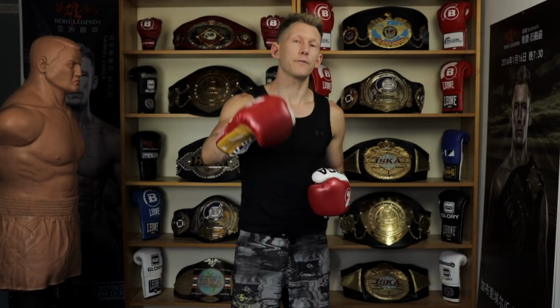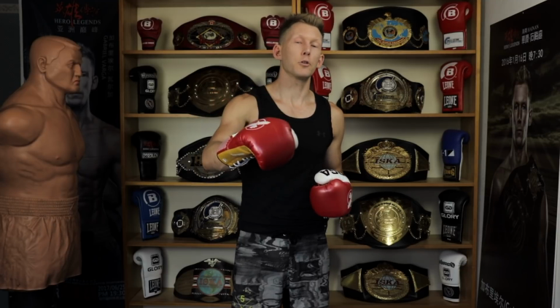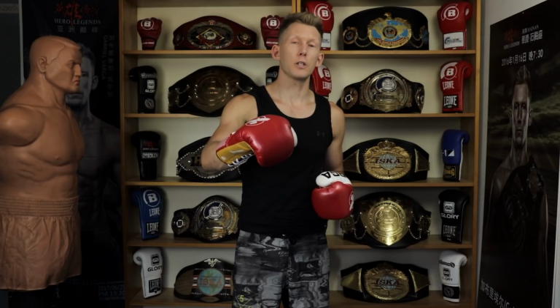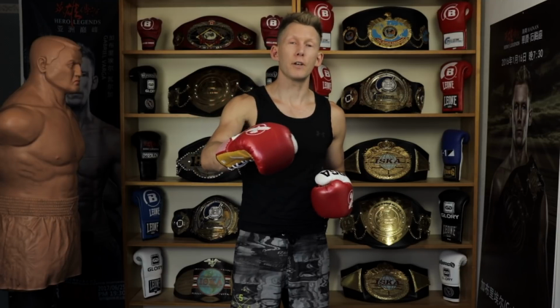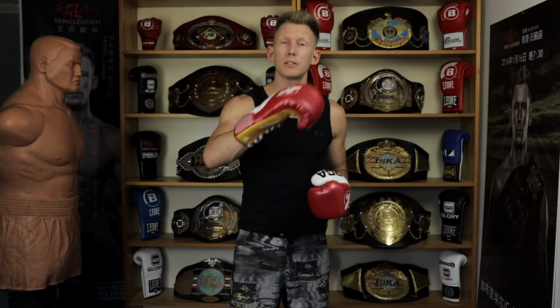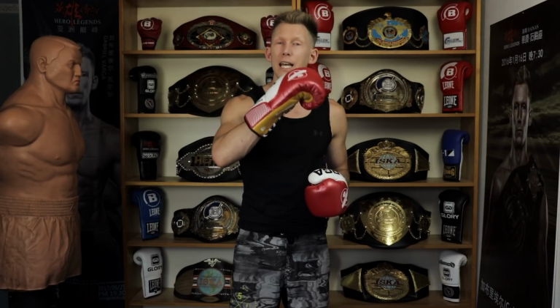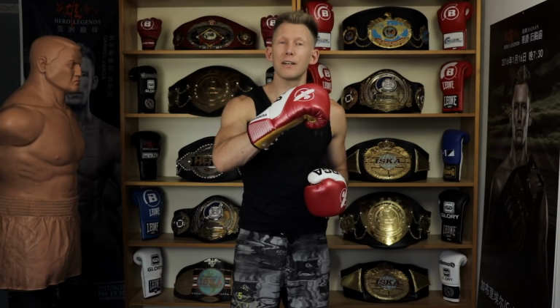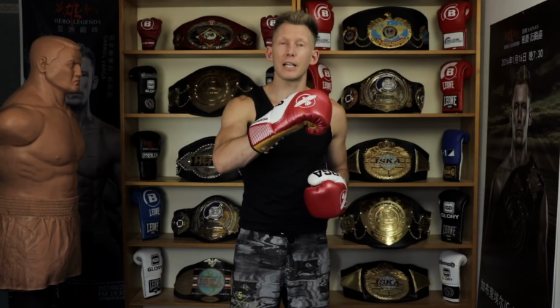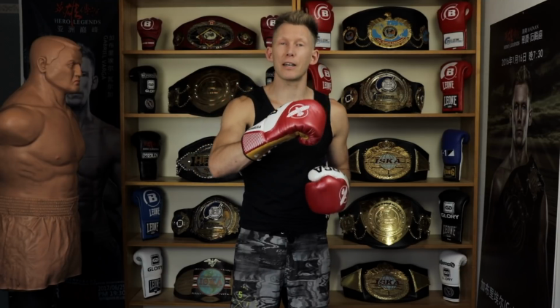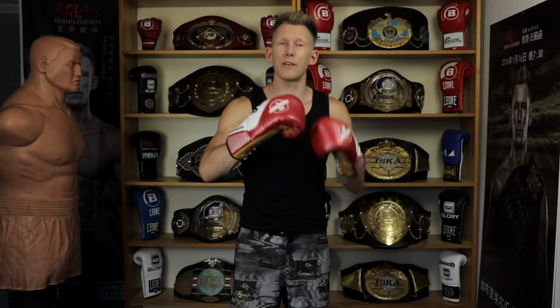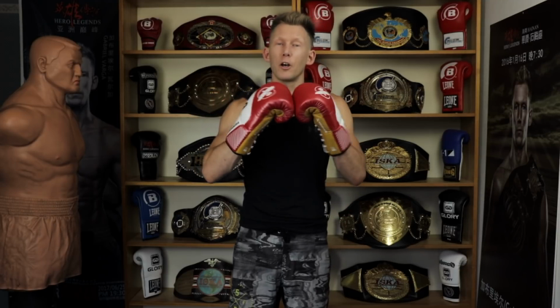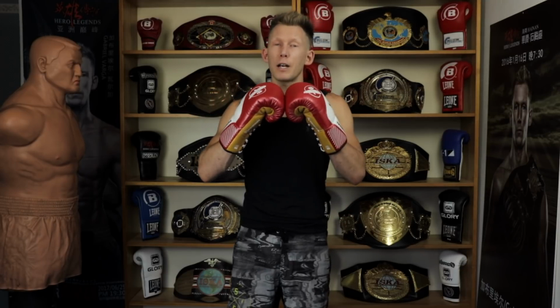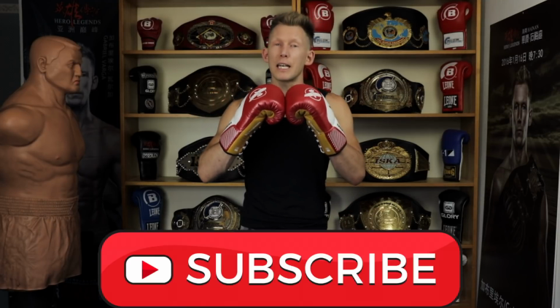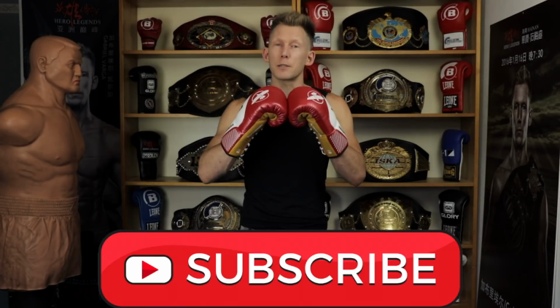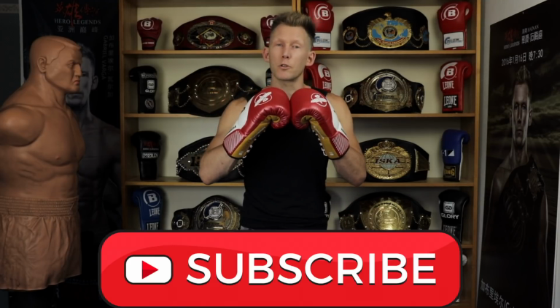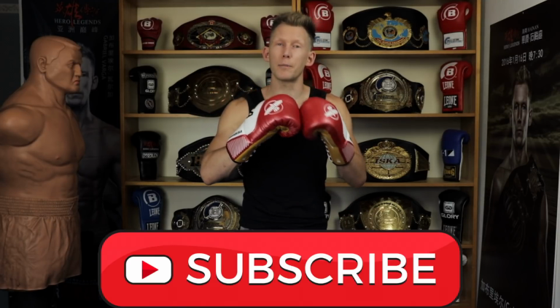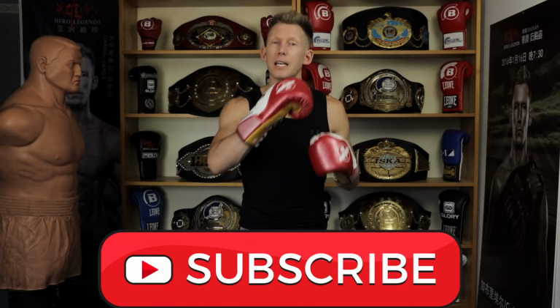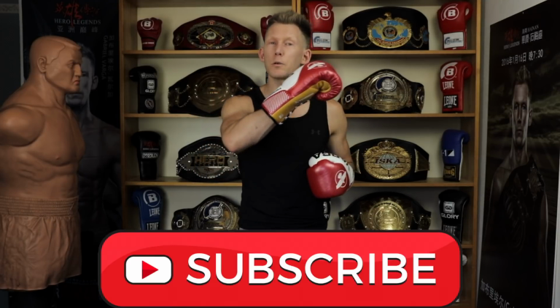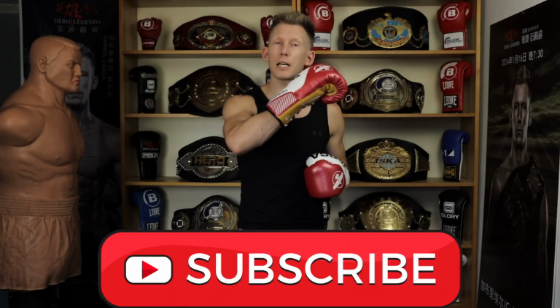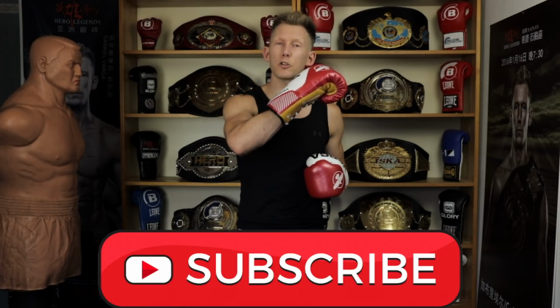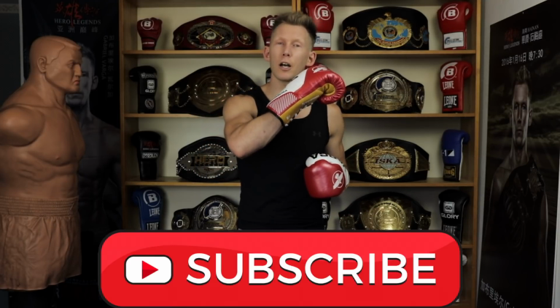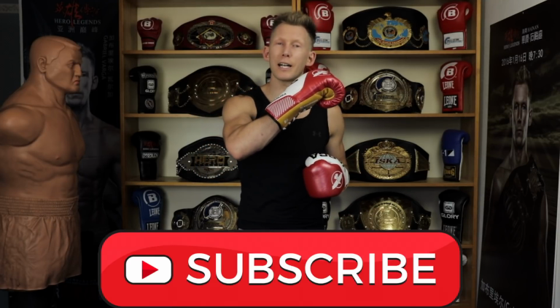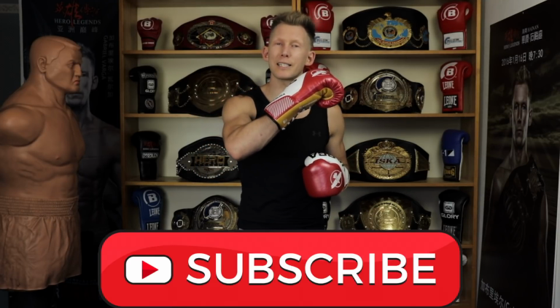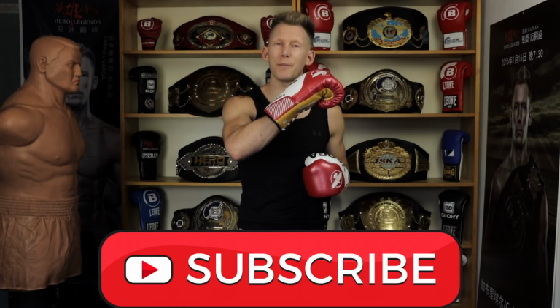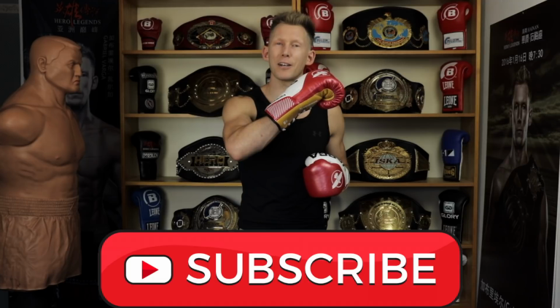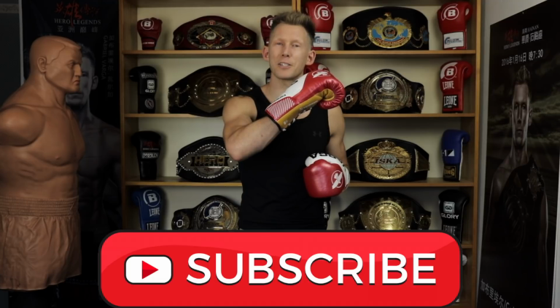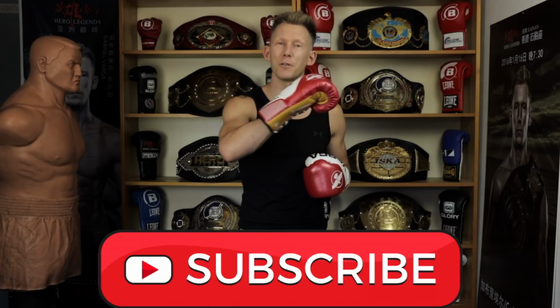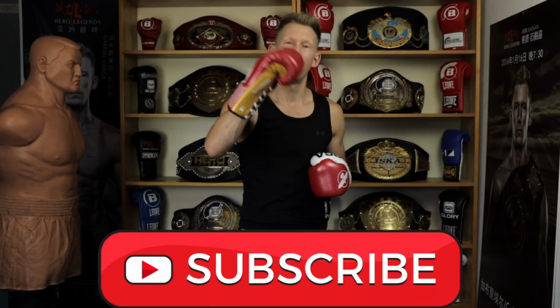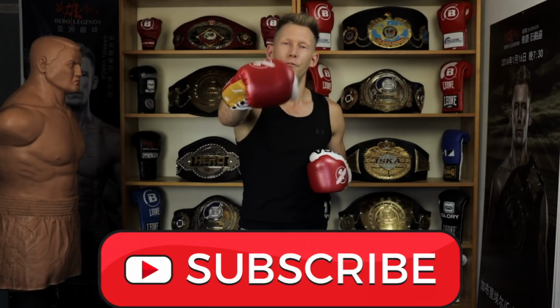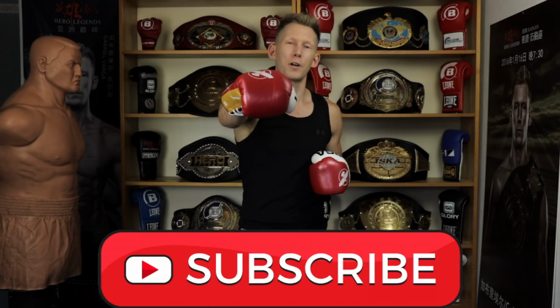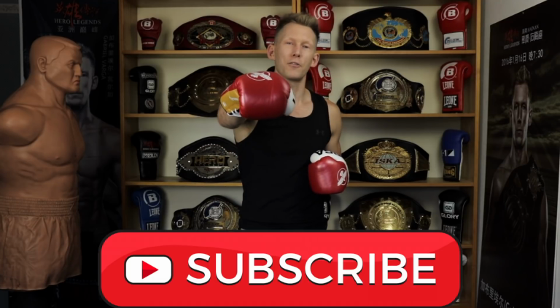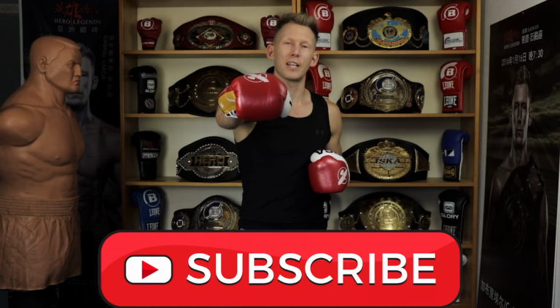If you enjoyed the video today give it a like, if you haven't already get subscribed — as always guys, train hard and I'll see you back here soon for another video.